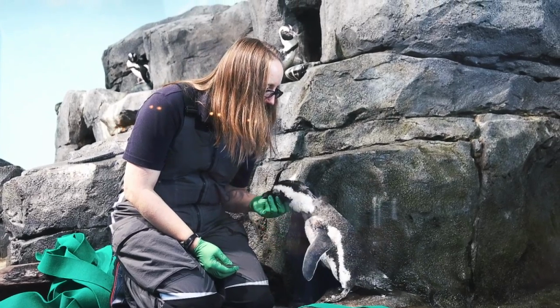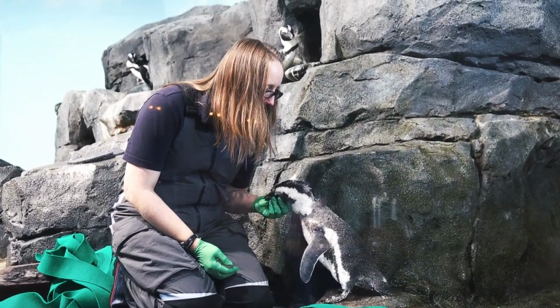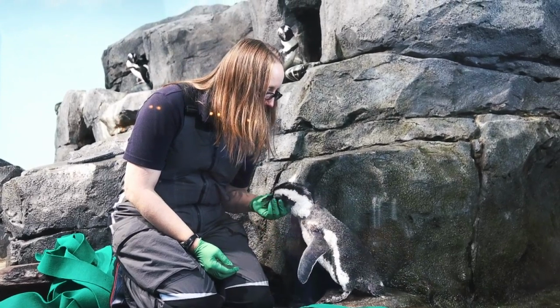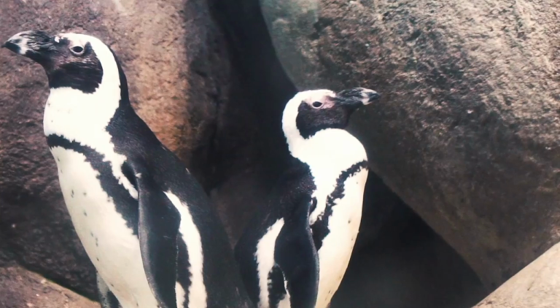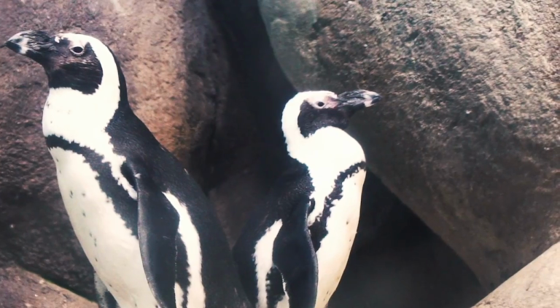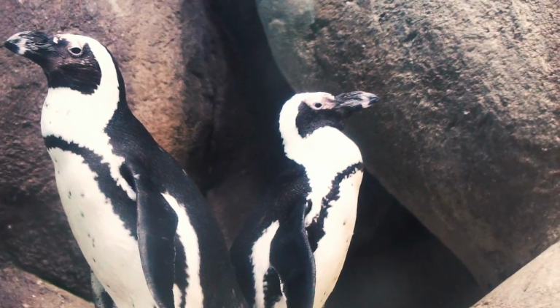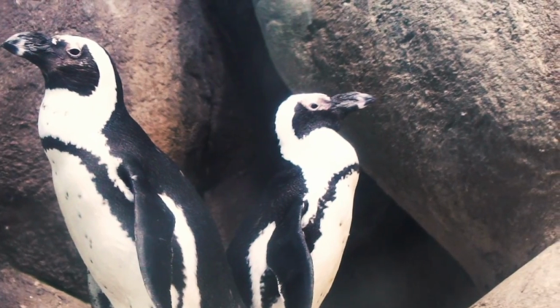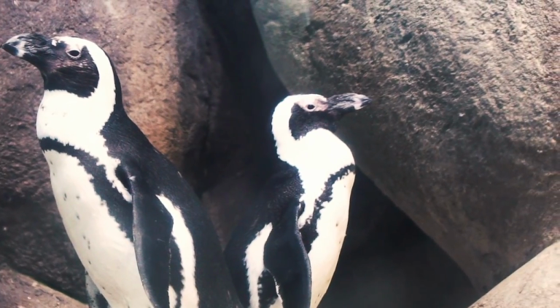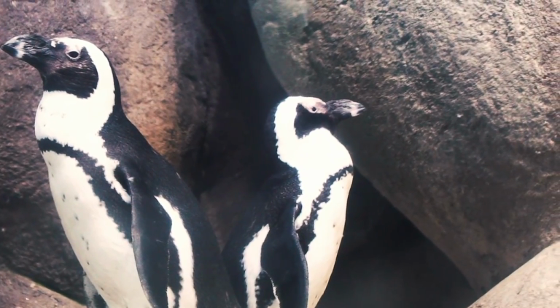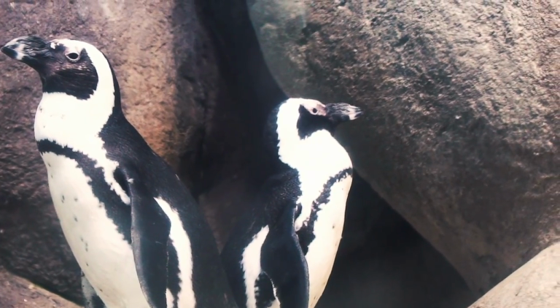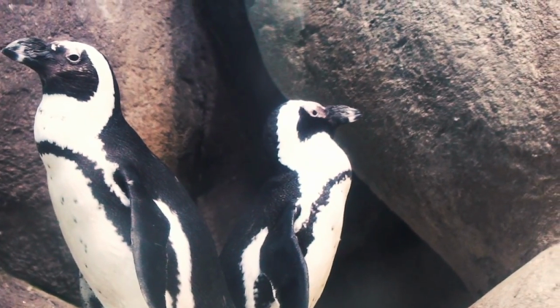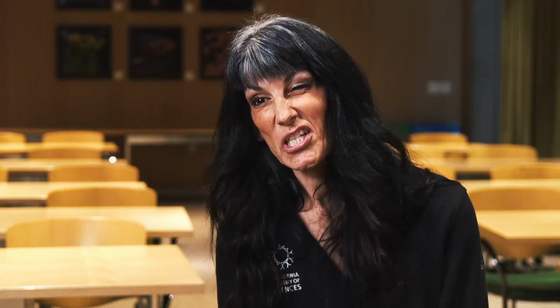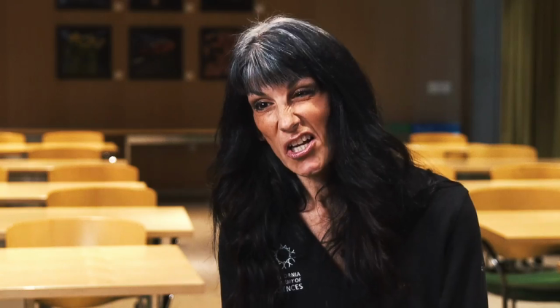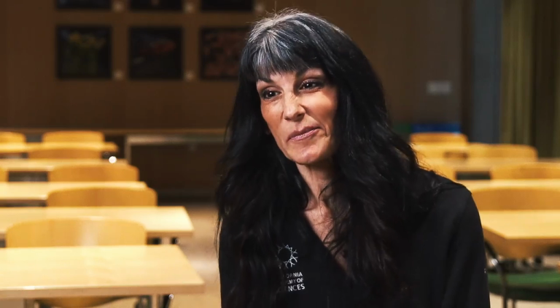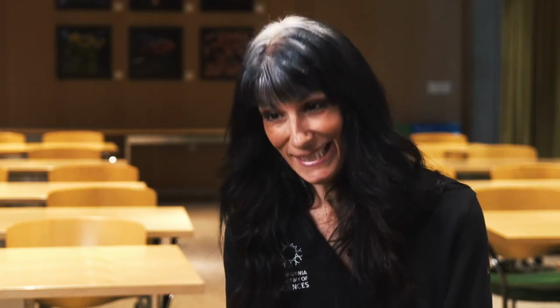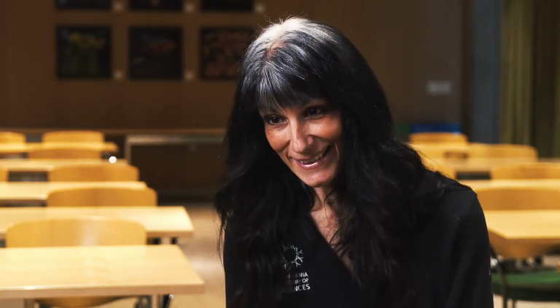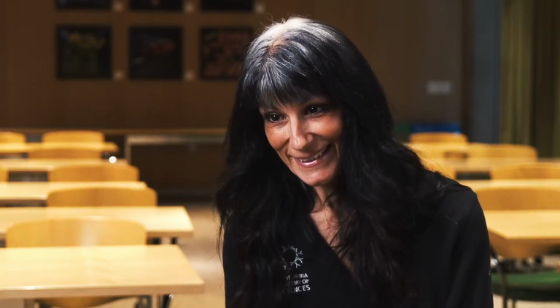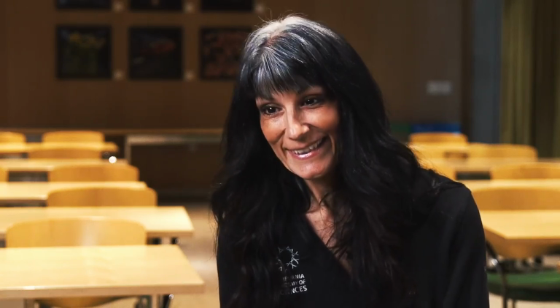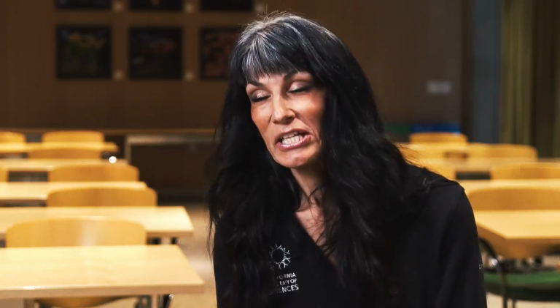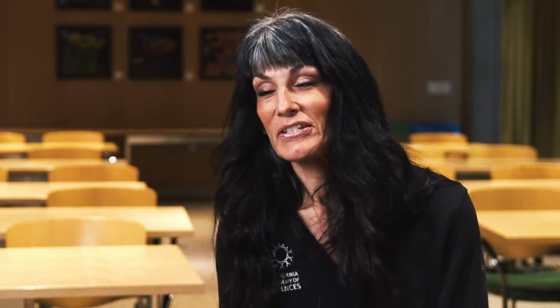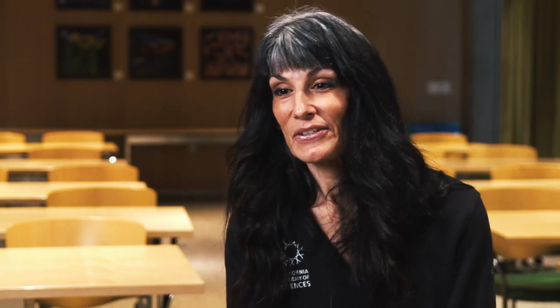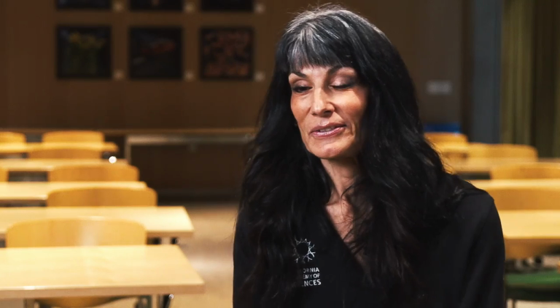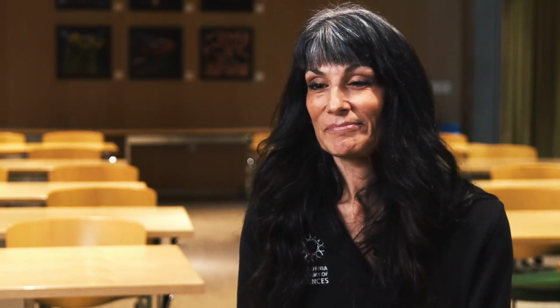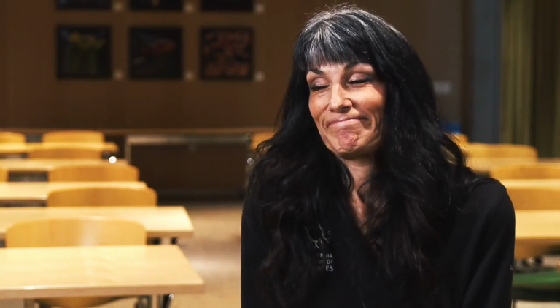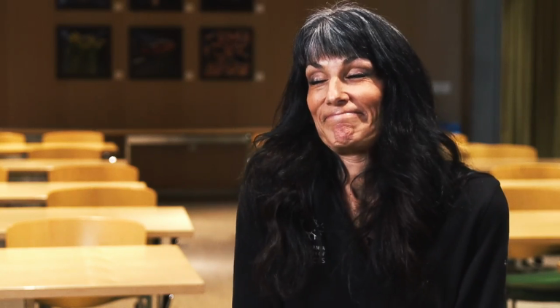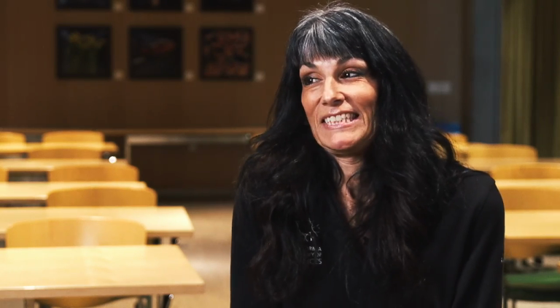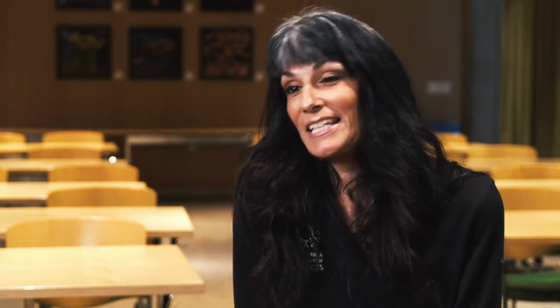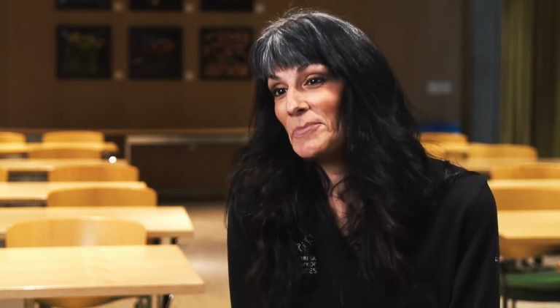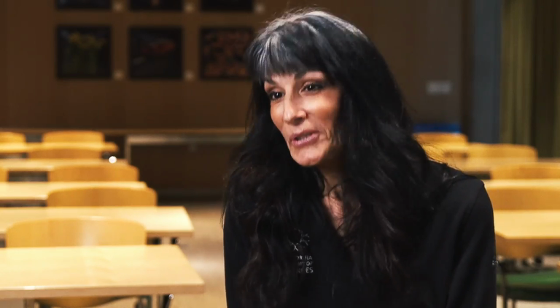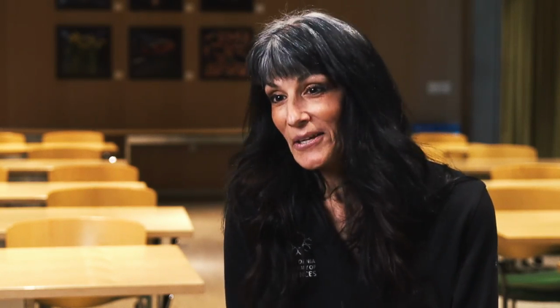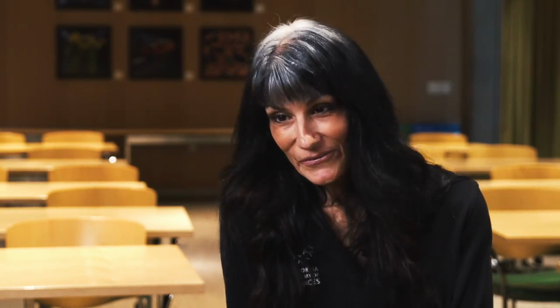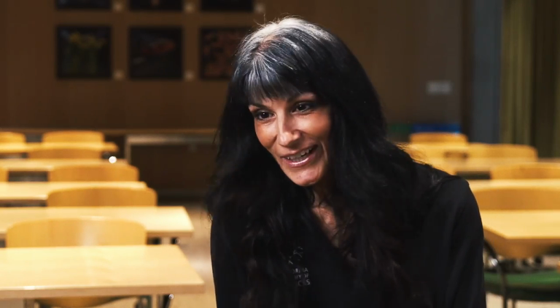Darcy and Poppy pretty much hit it off immediately, so that seemed to work out so far.